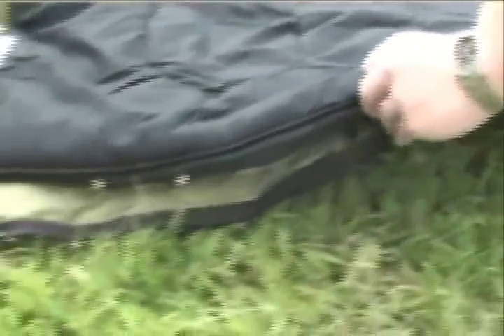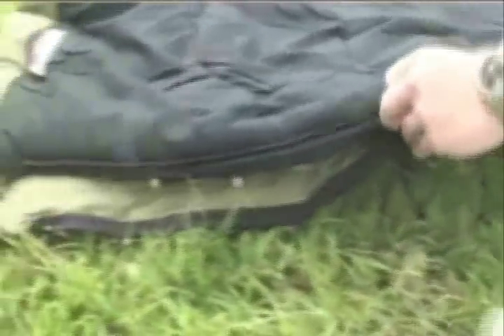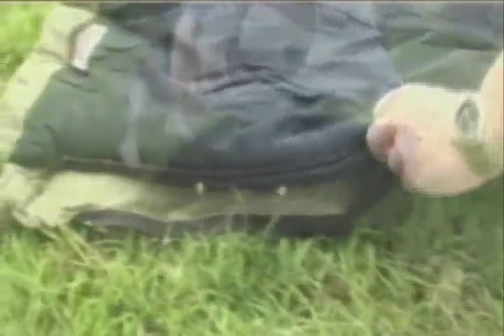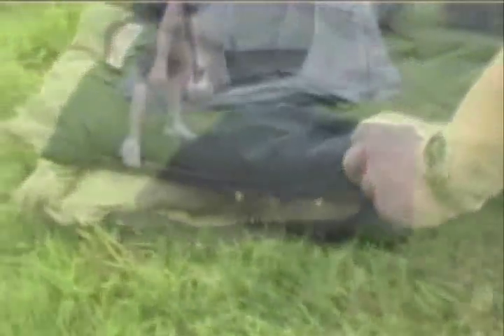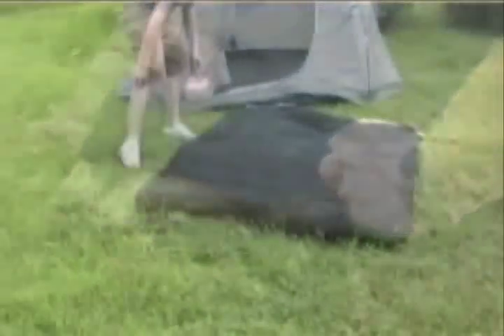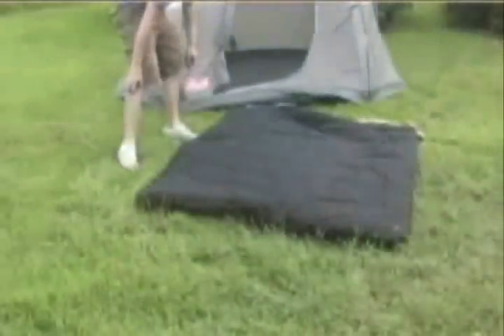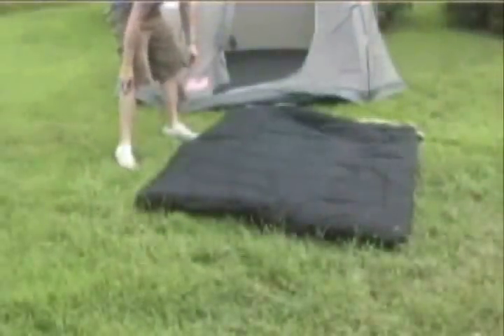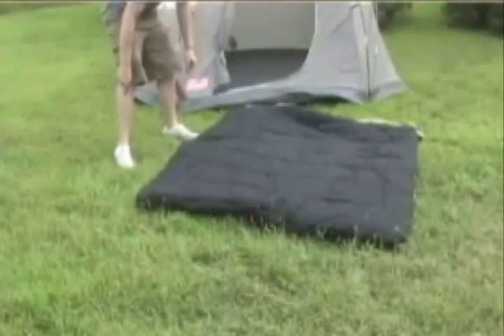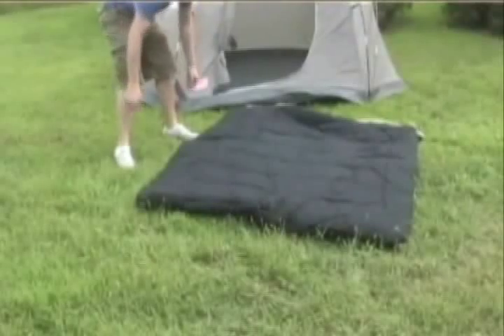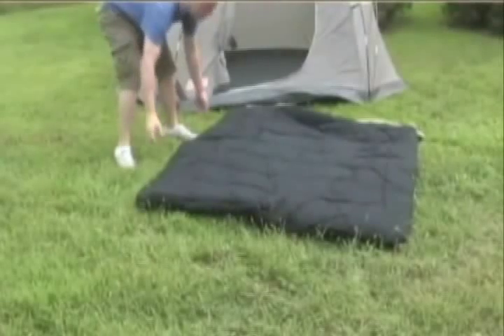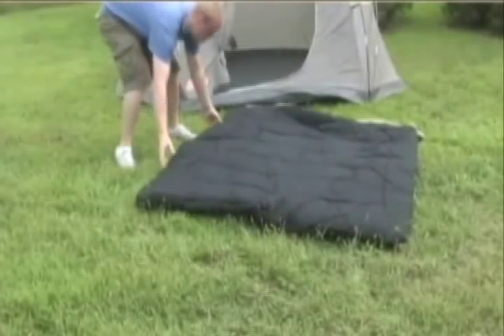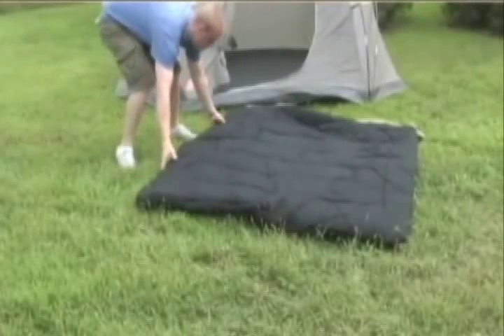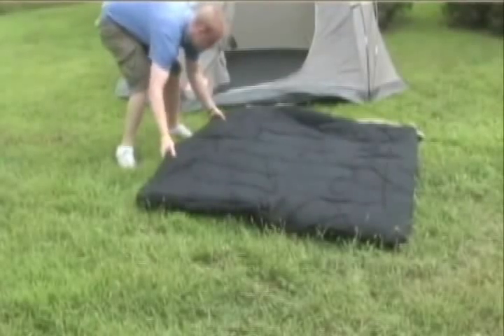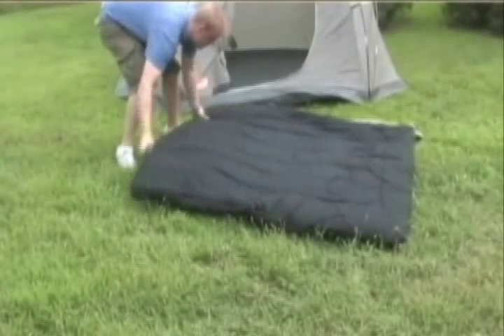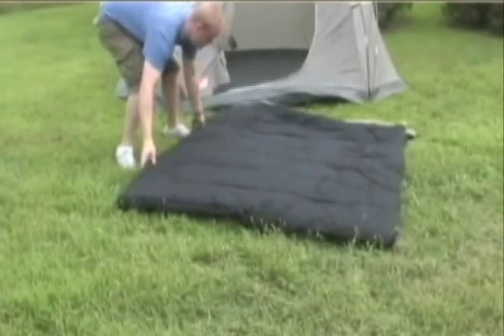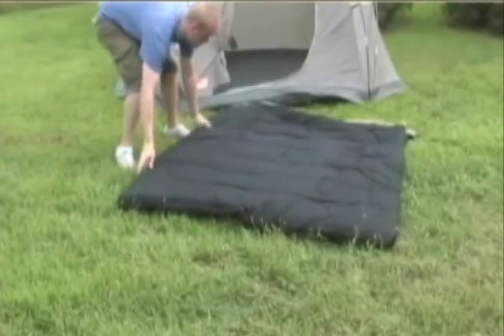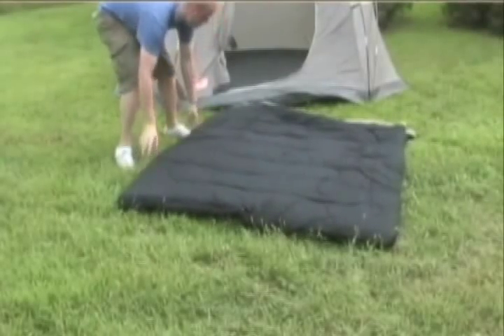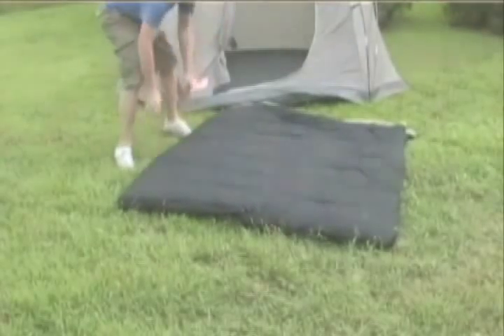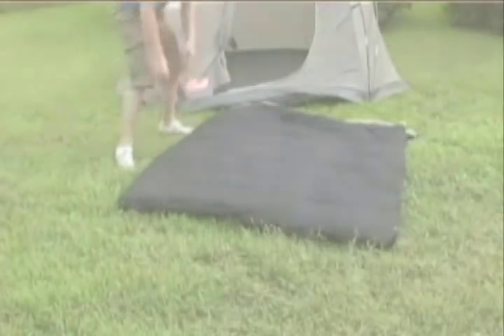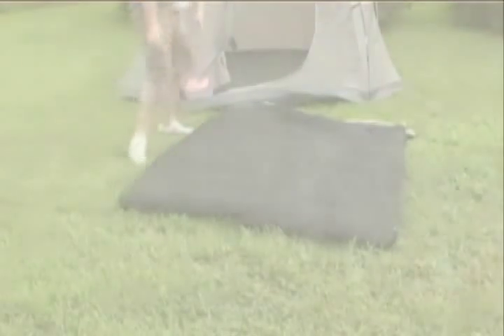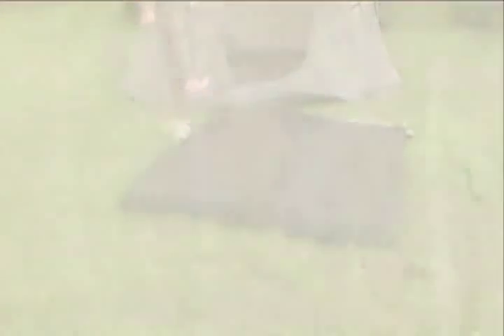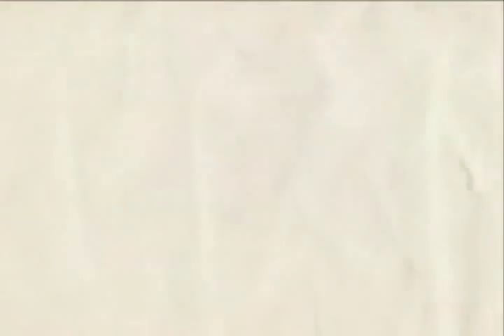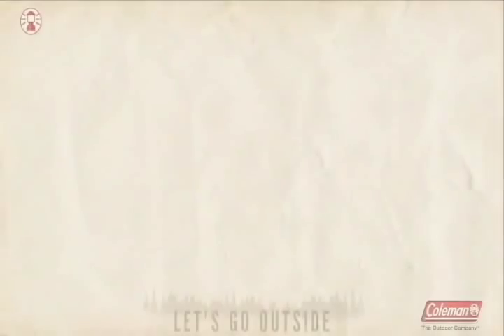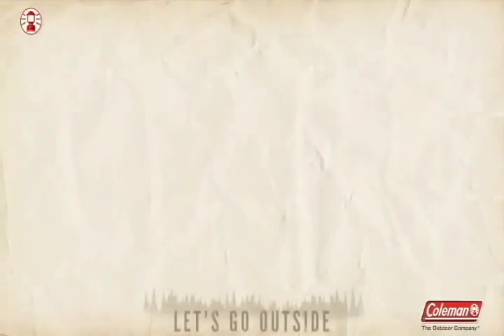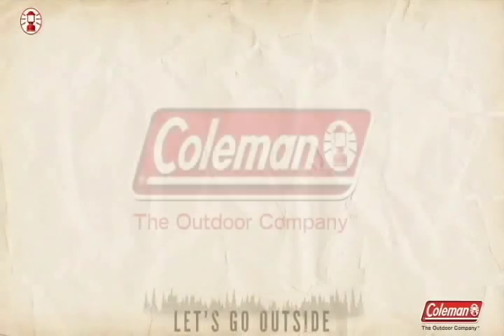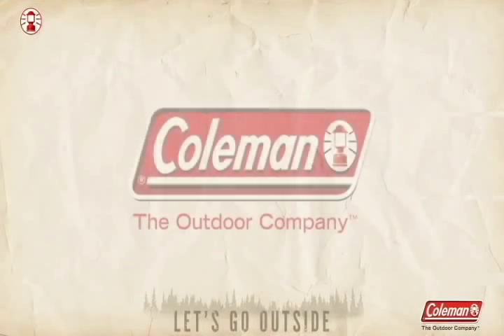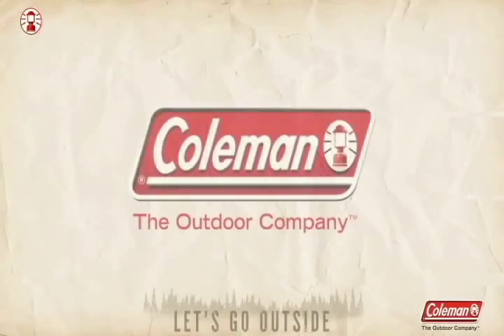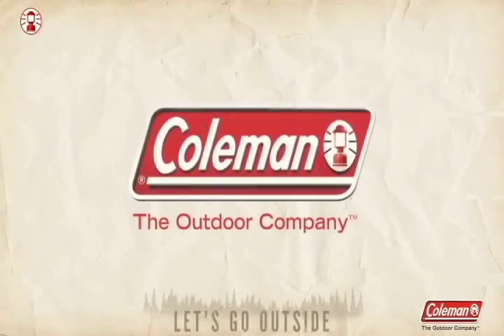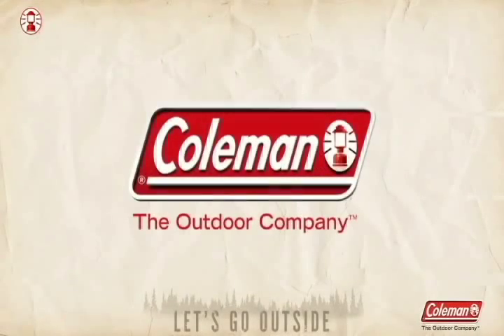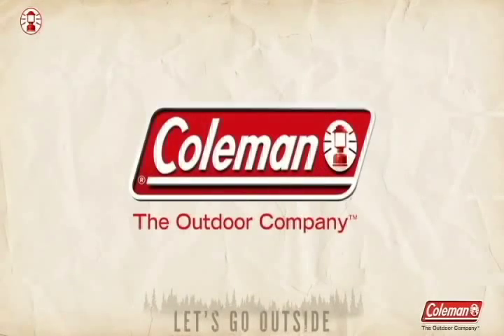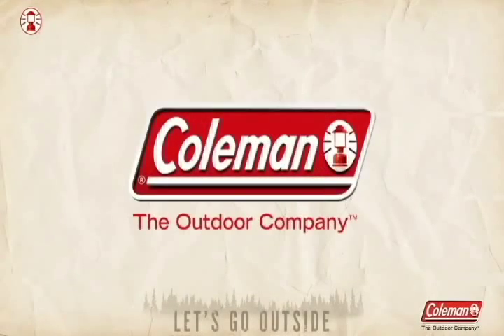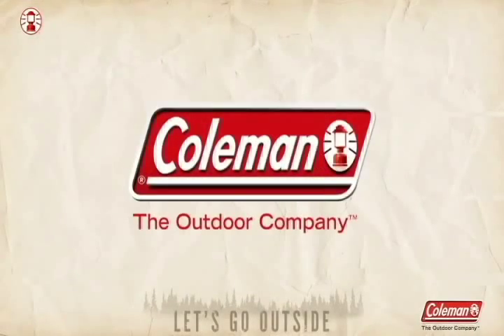Just another innovation that makes your outdoor life simpler and more fun. From Coleman, The Outdoor Company.